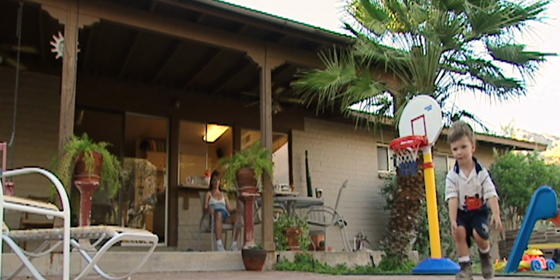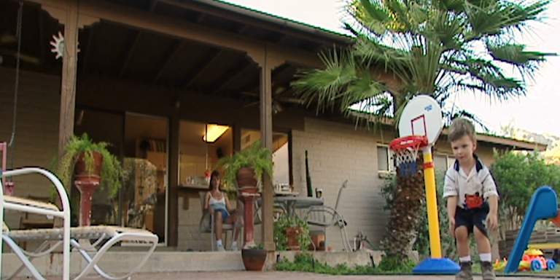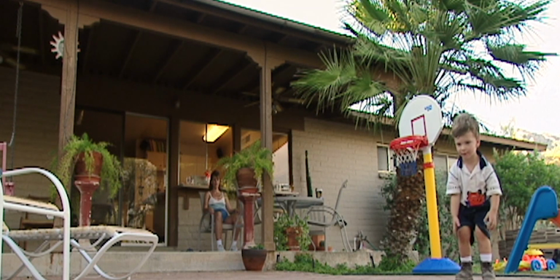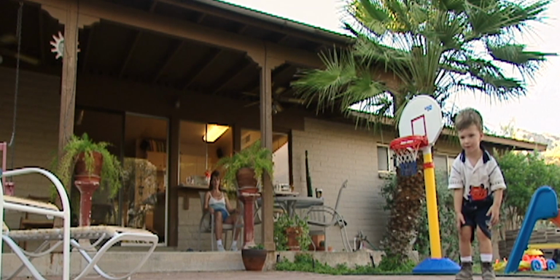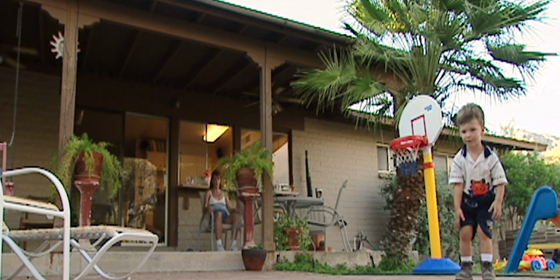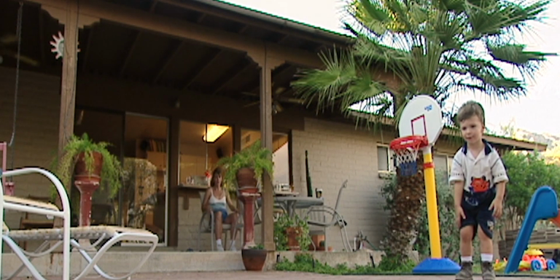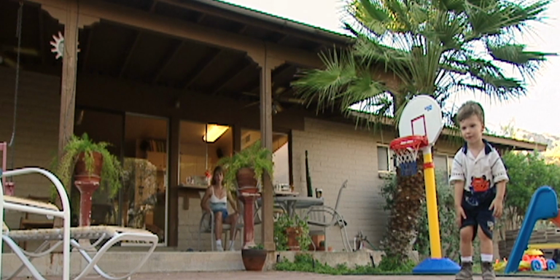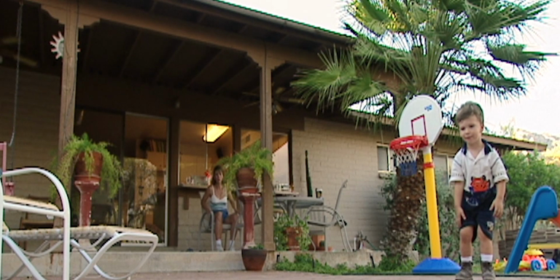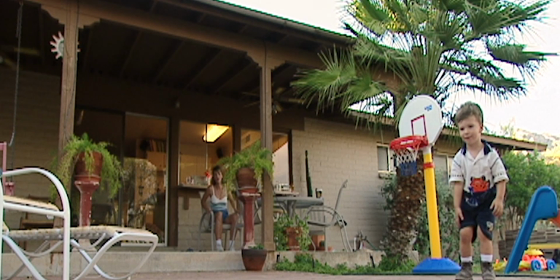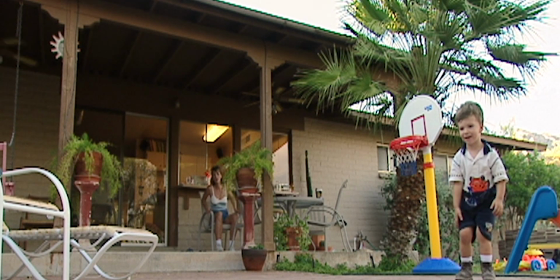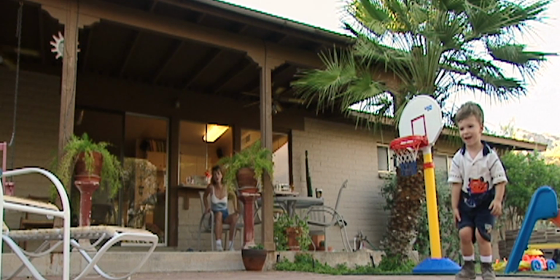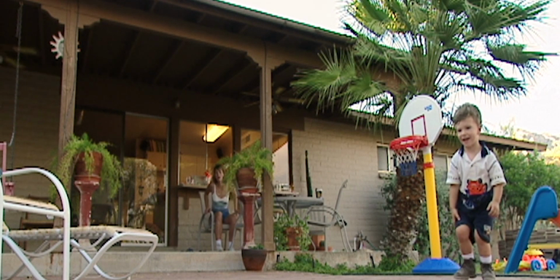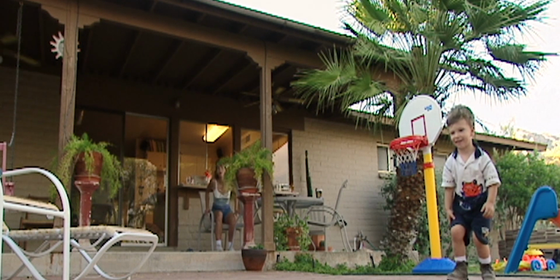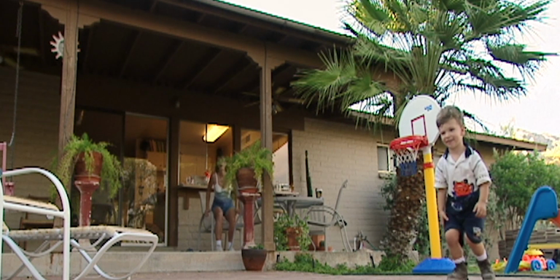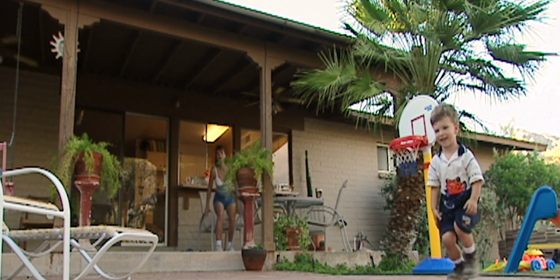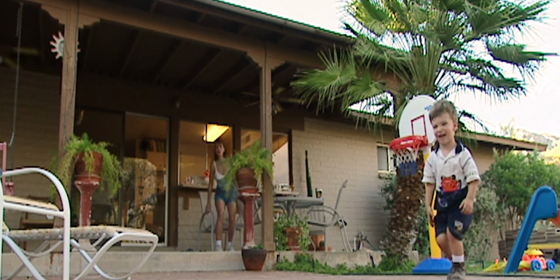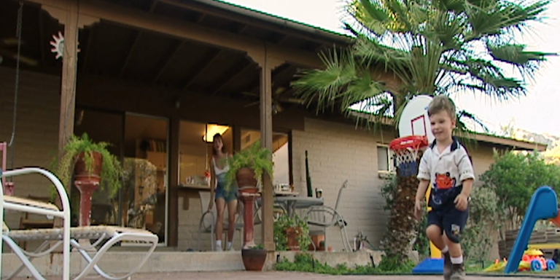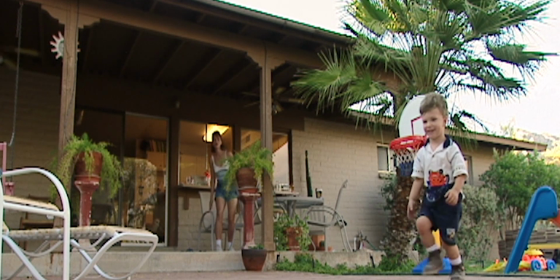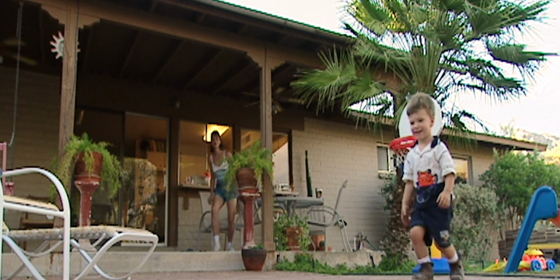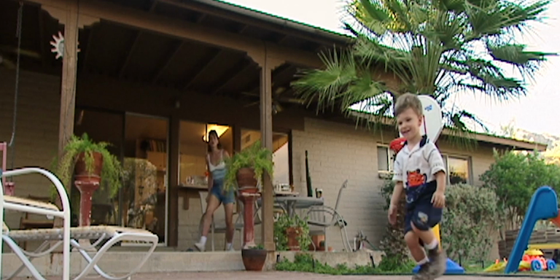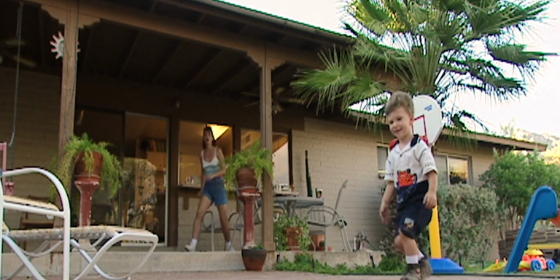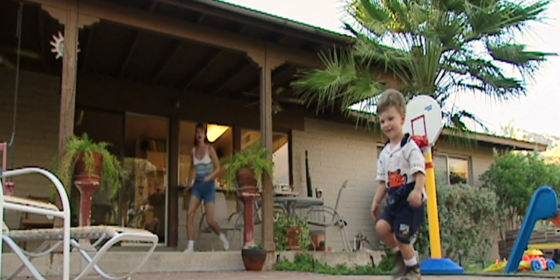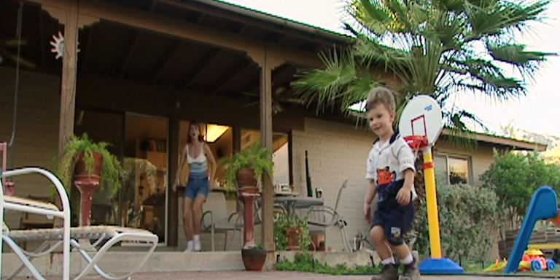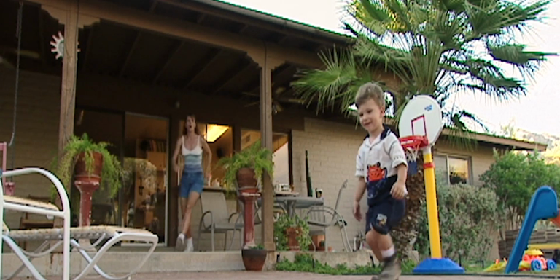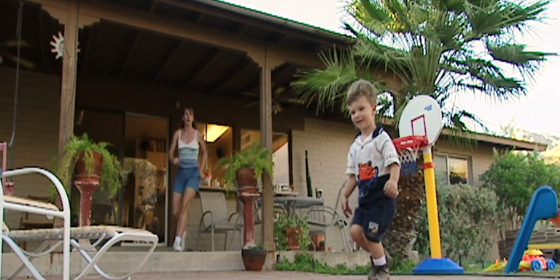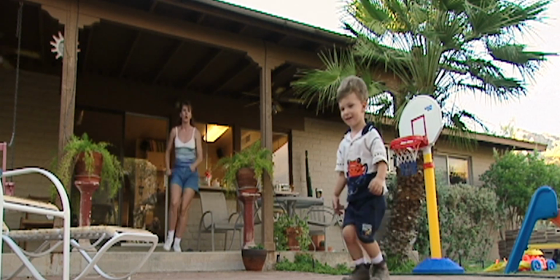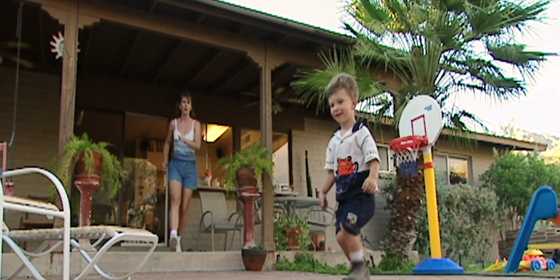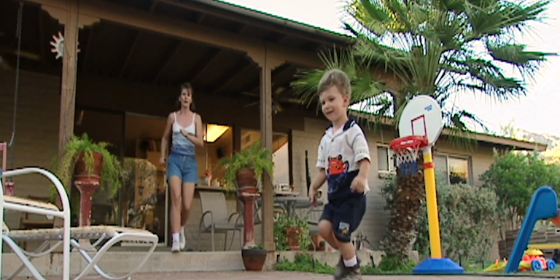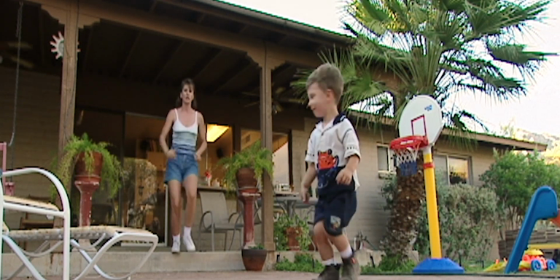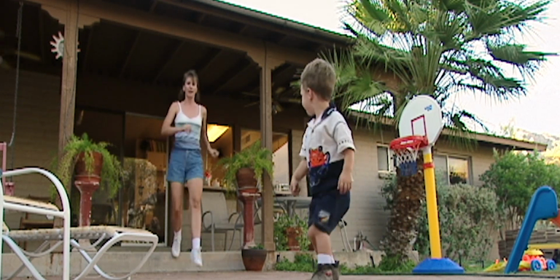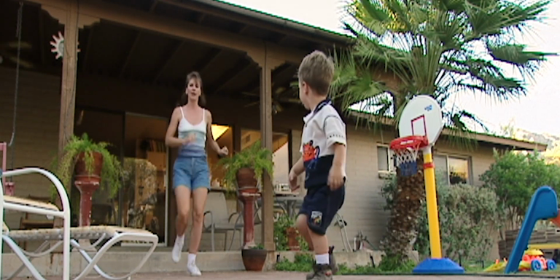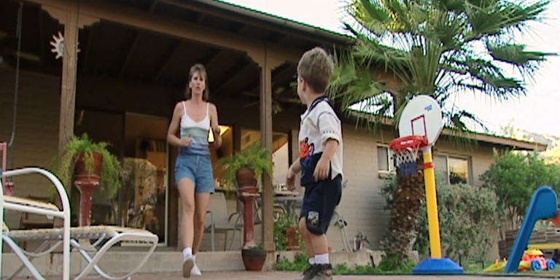Every week, frightened people send for the fire department.